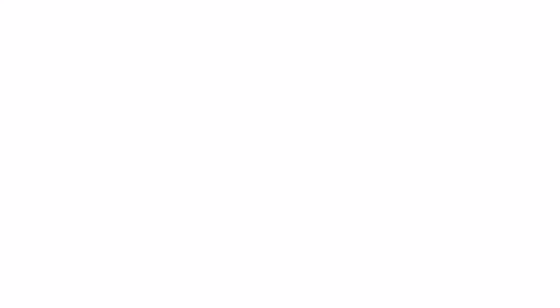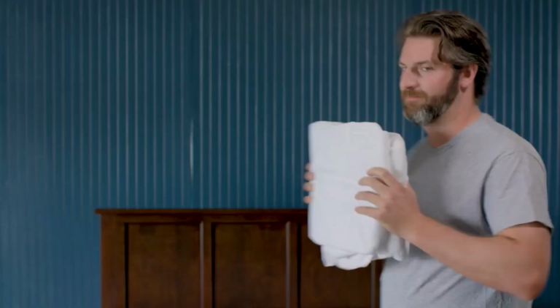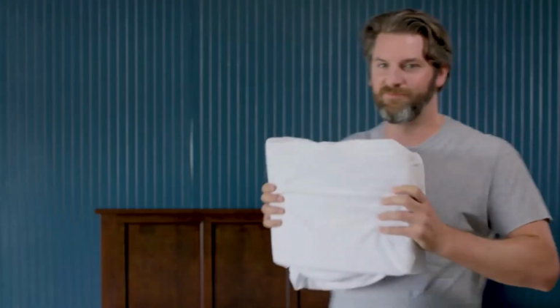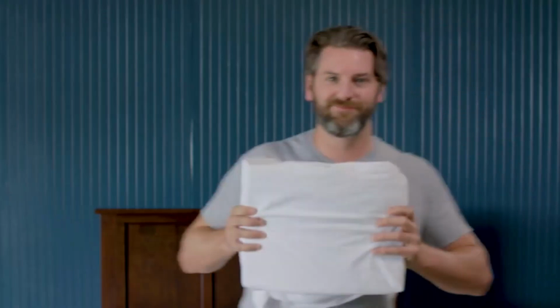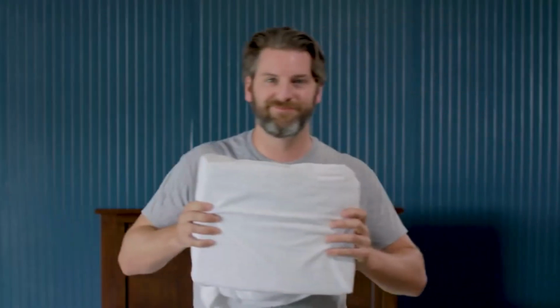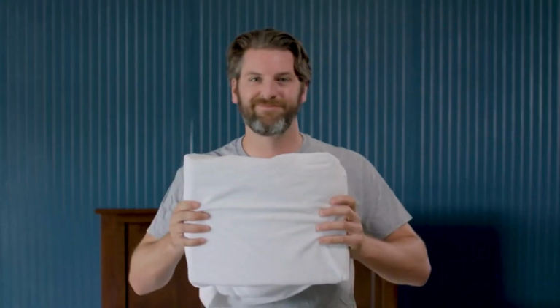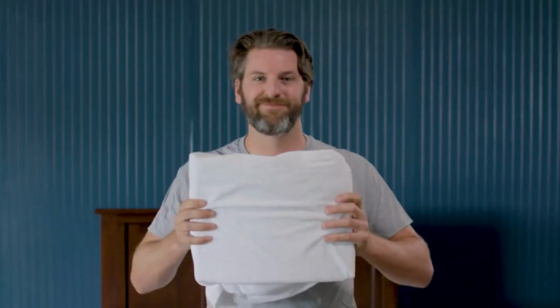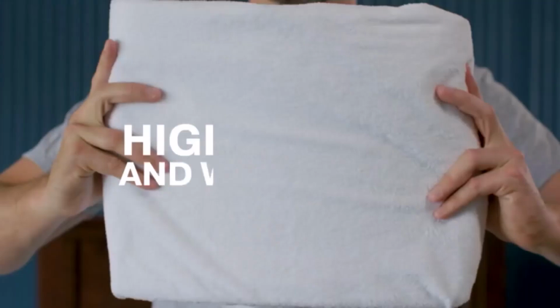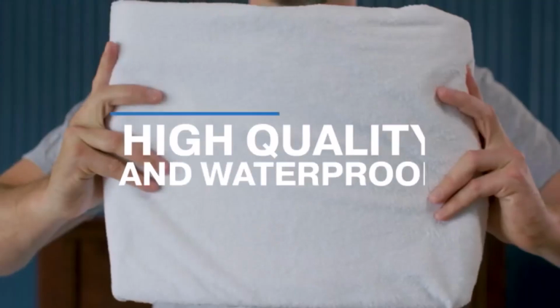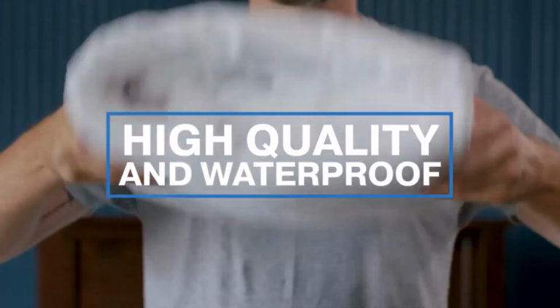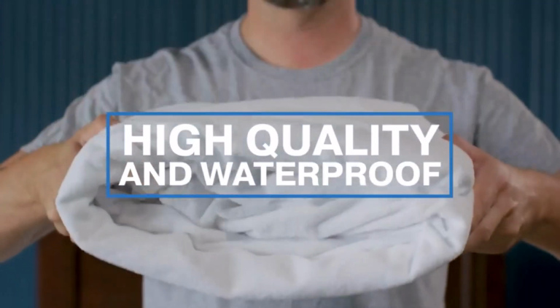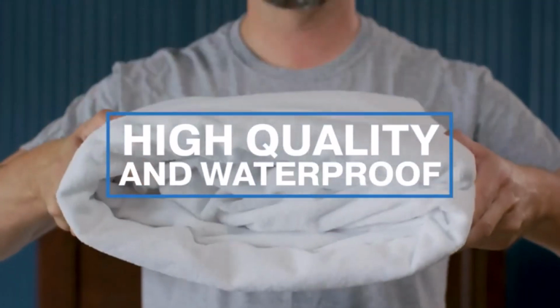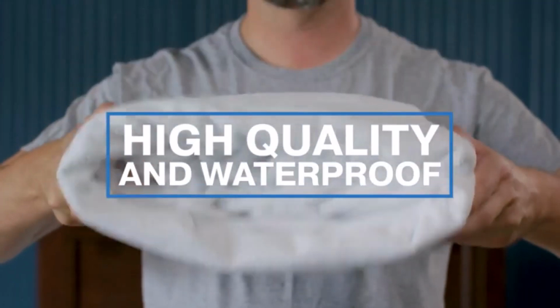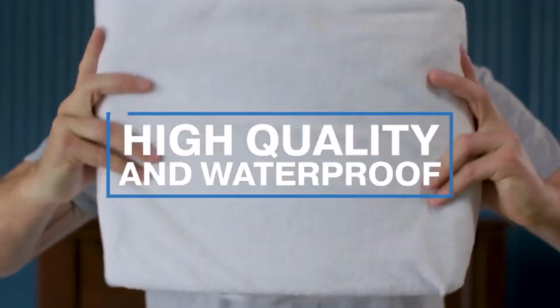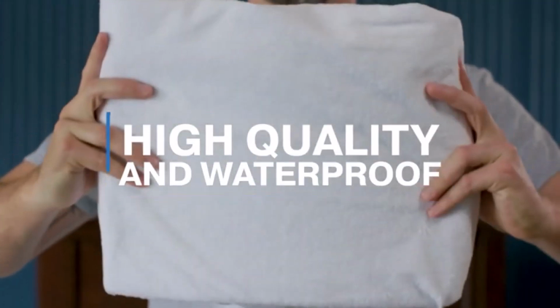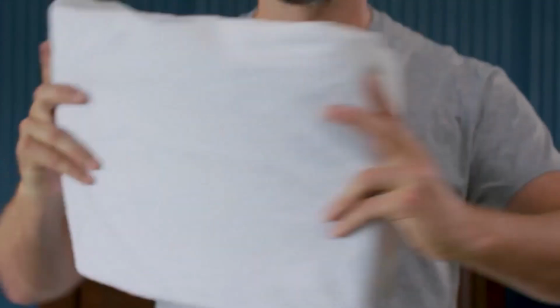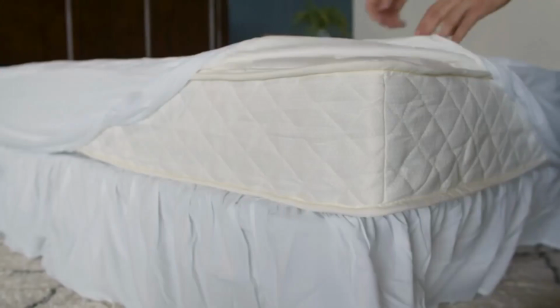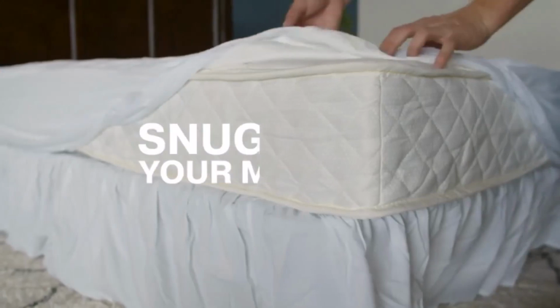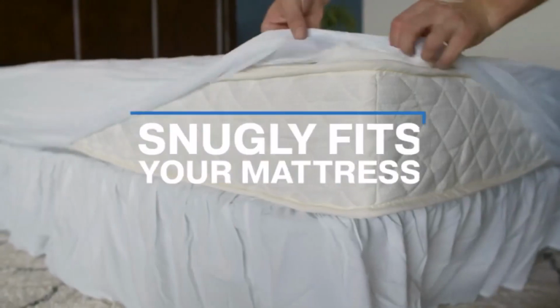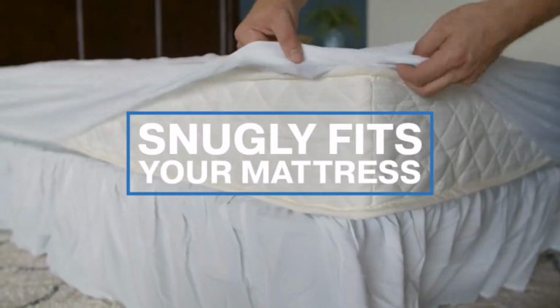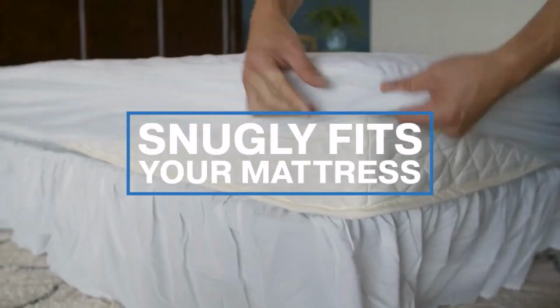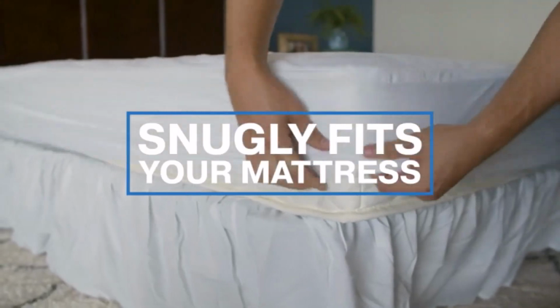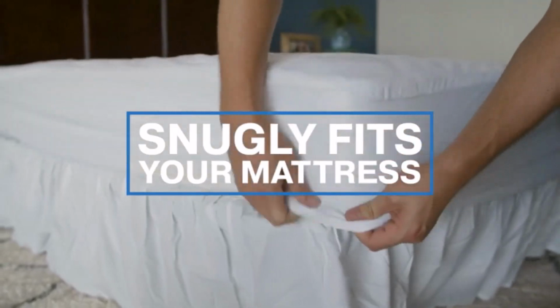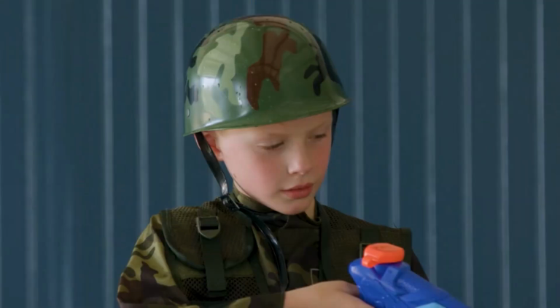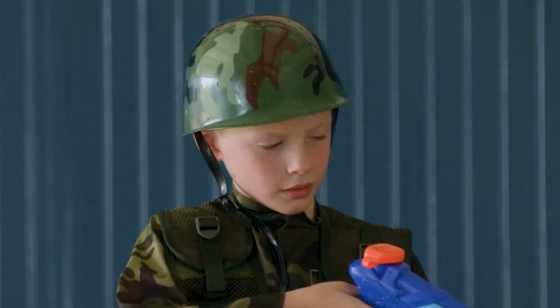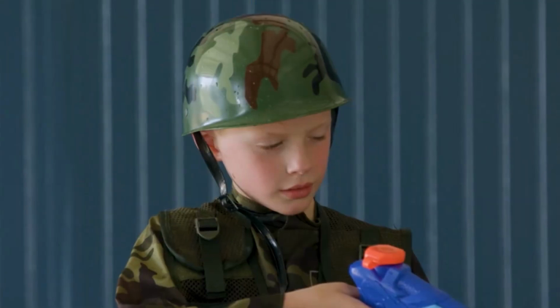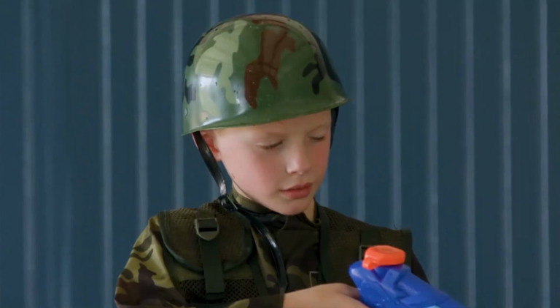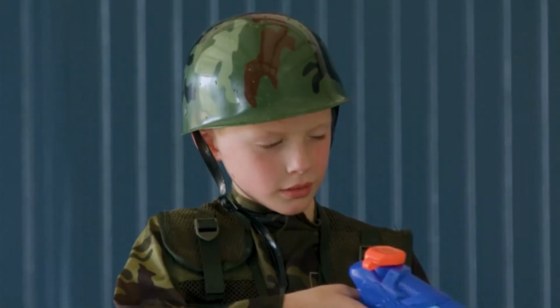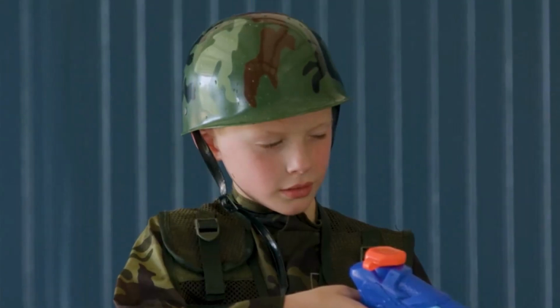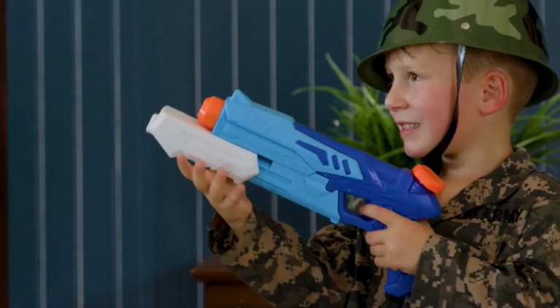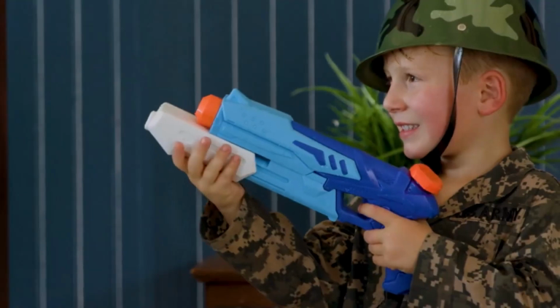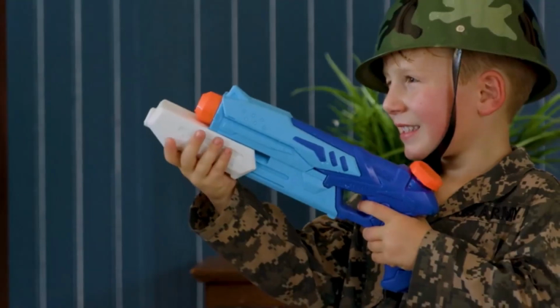Hey everyone! Welcome back to my channel, where I review the top products on Amazon, so that you can make an informed purchase decision.